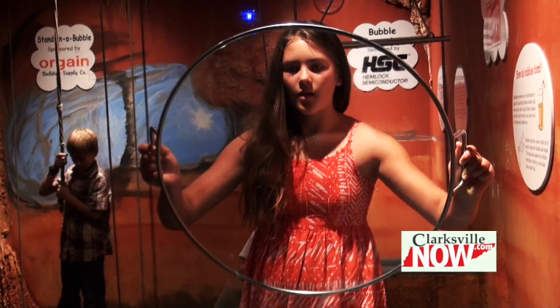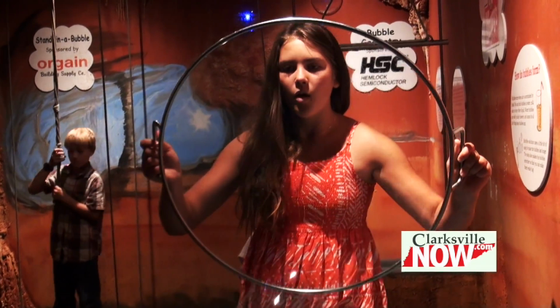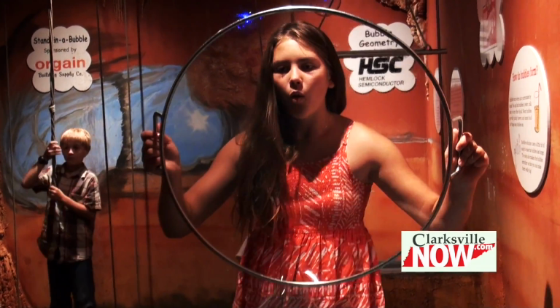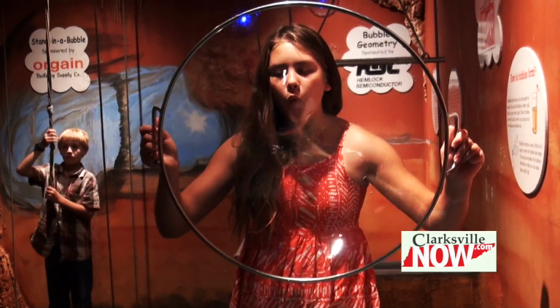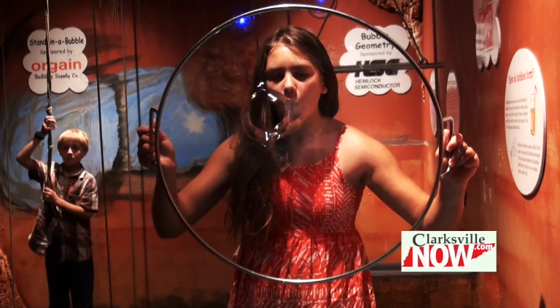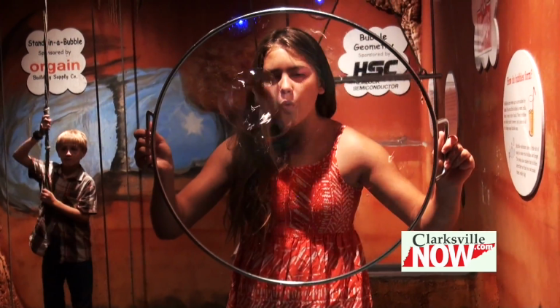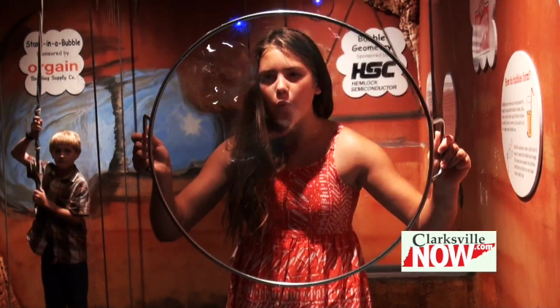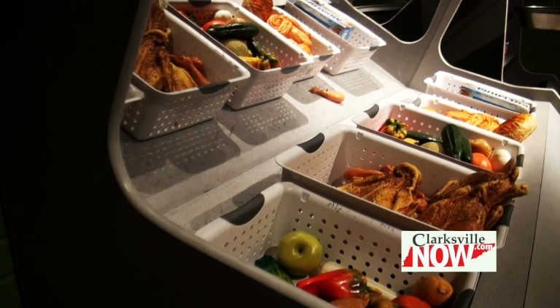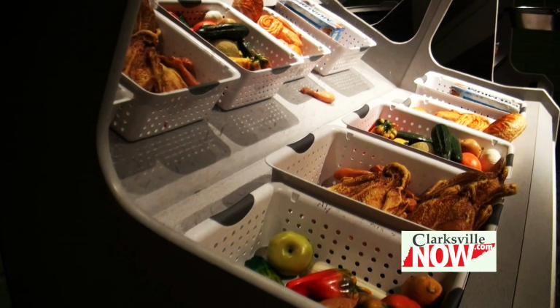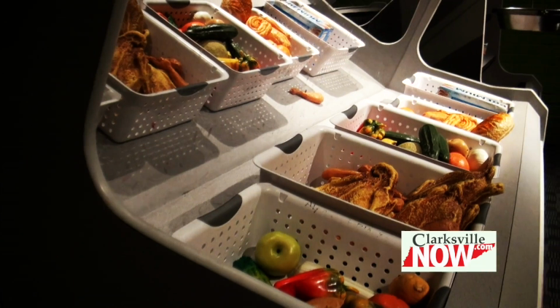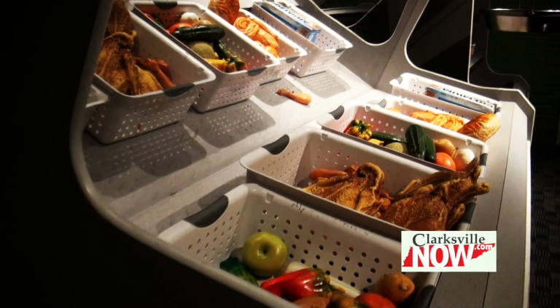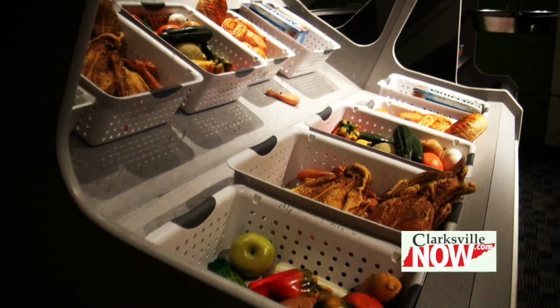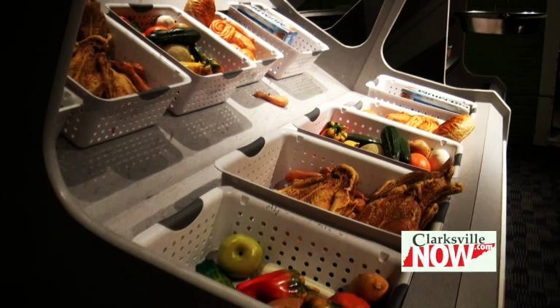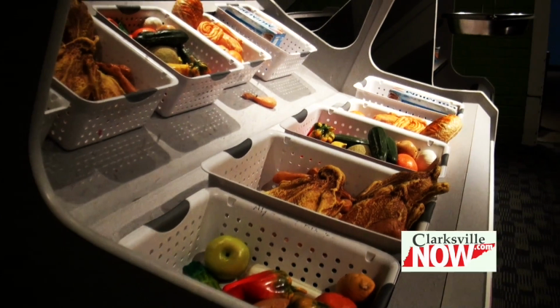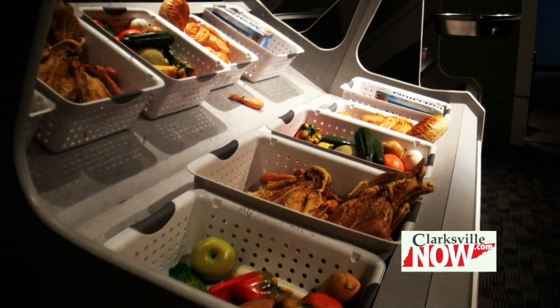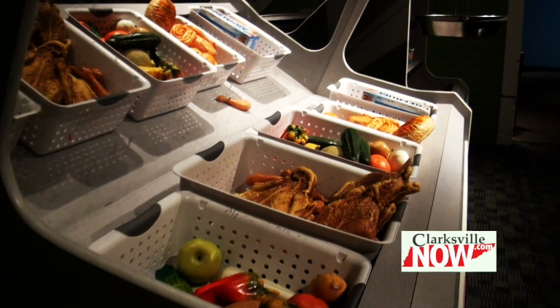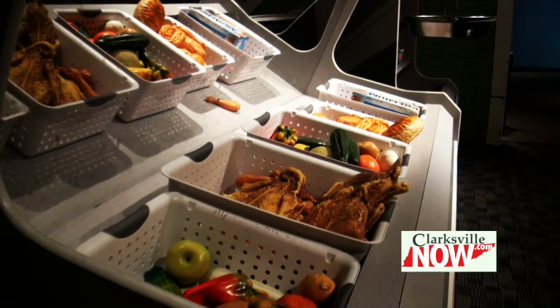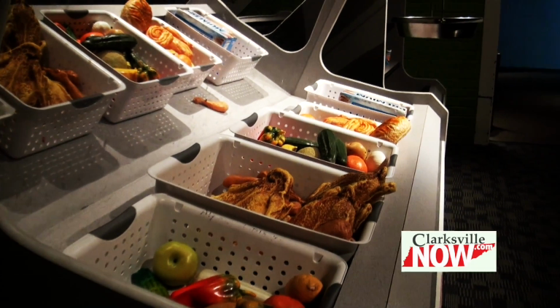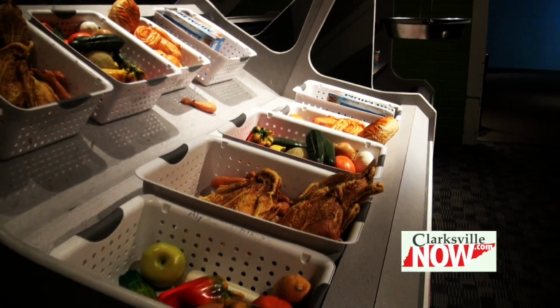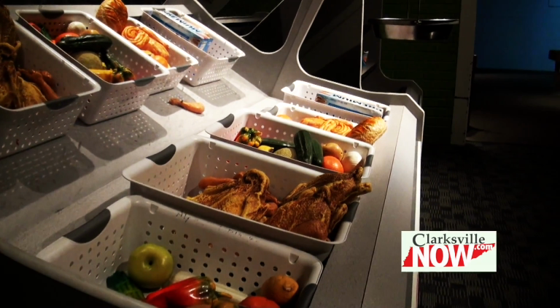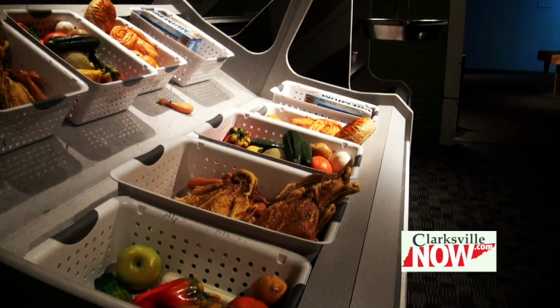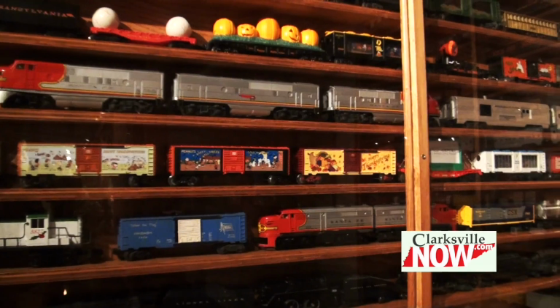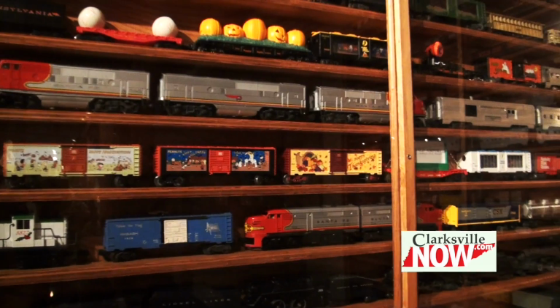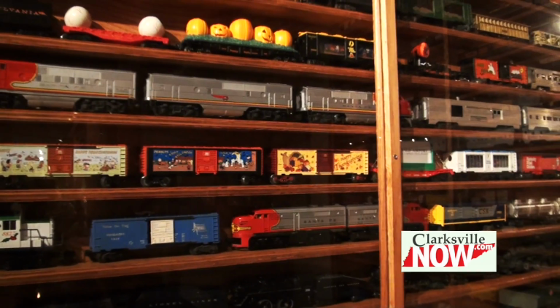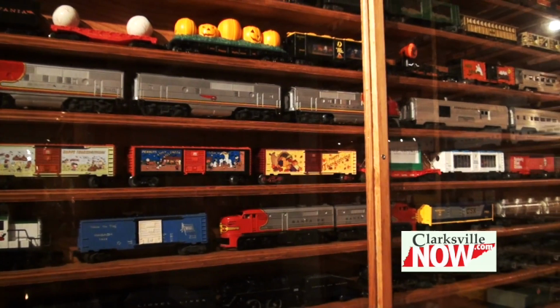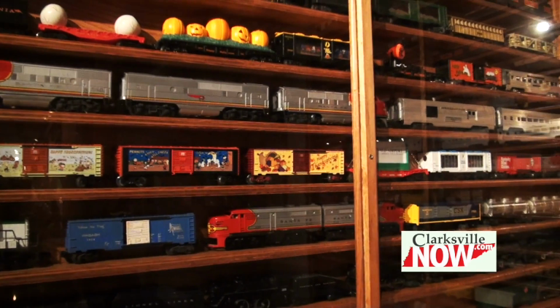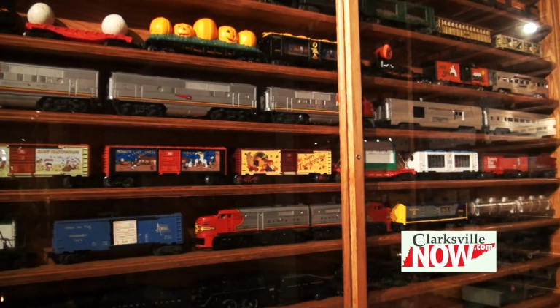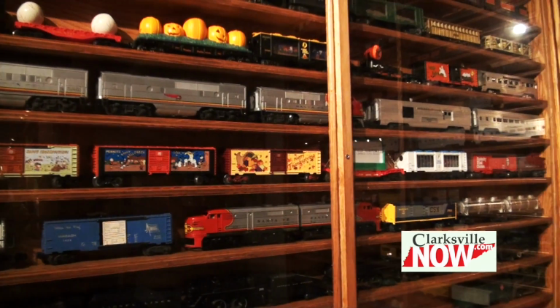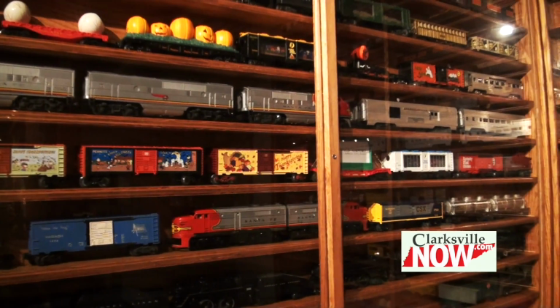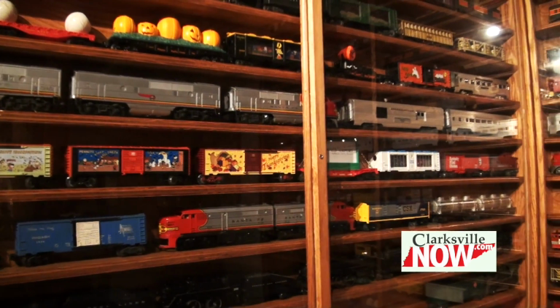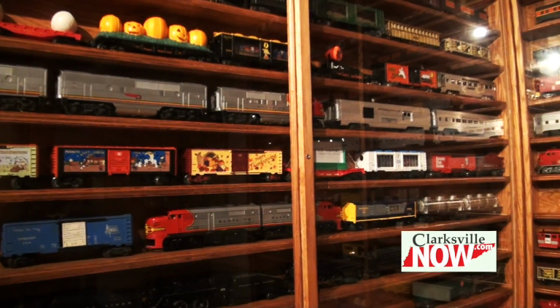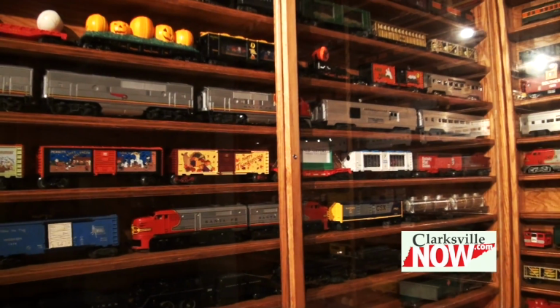Also the grocery store — it's really popular for children. Also our model train exhibit.